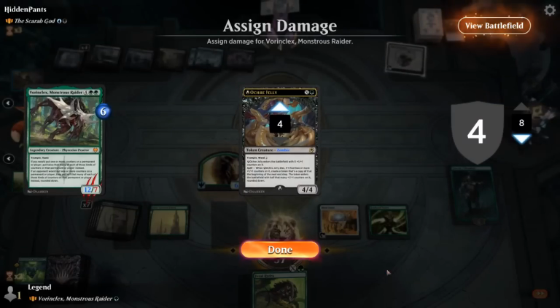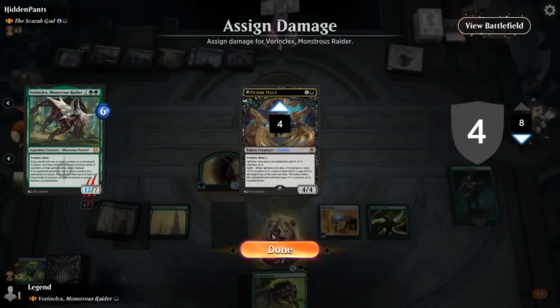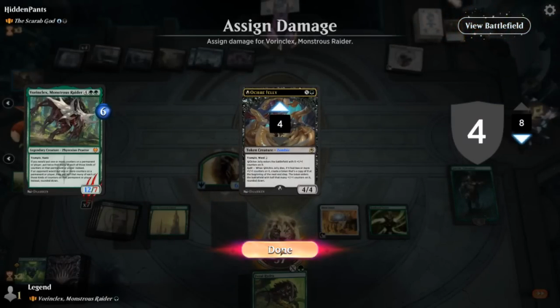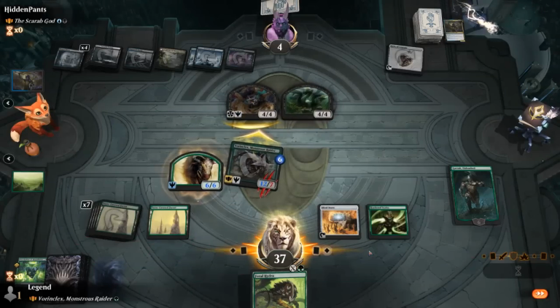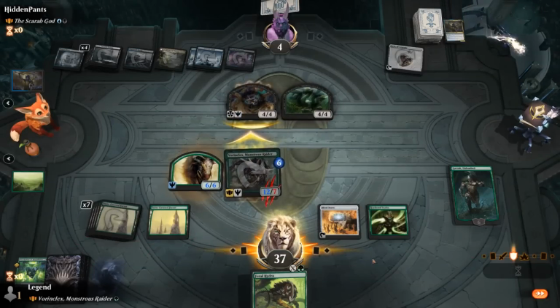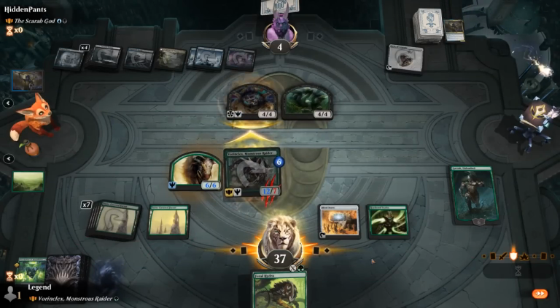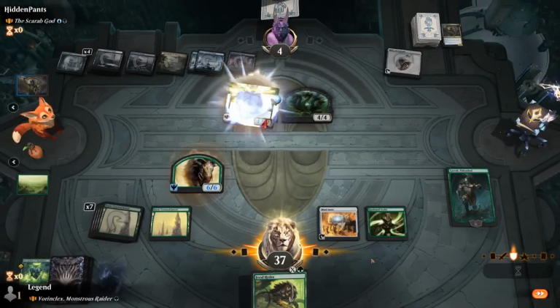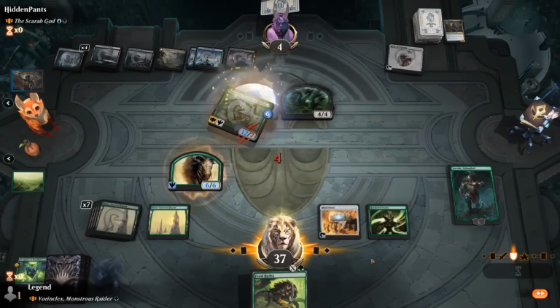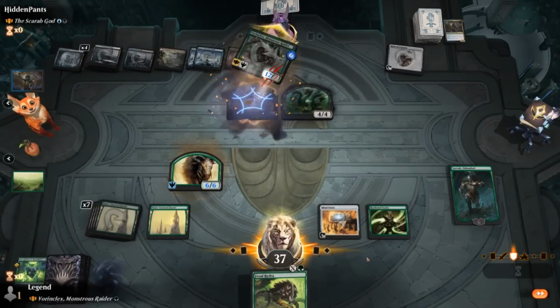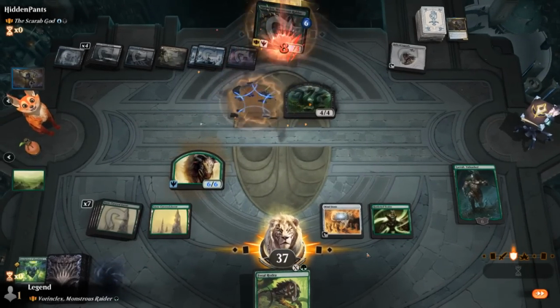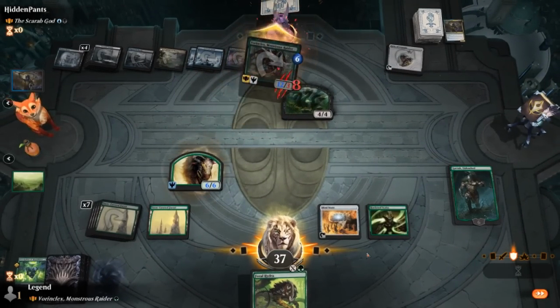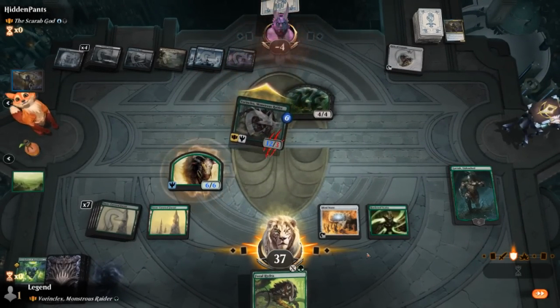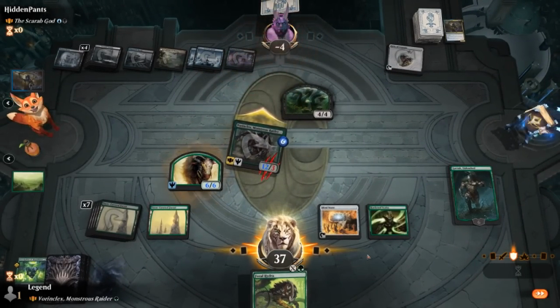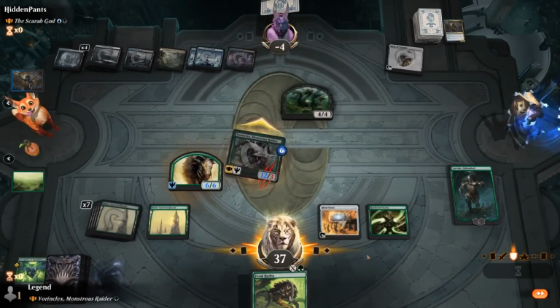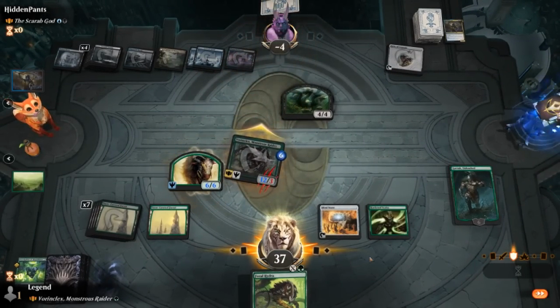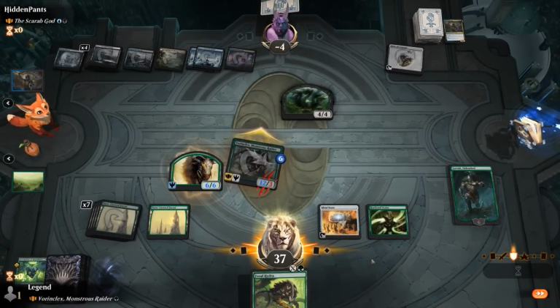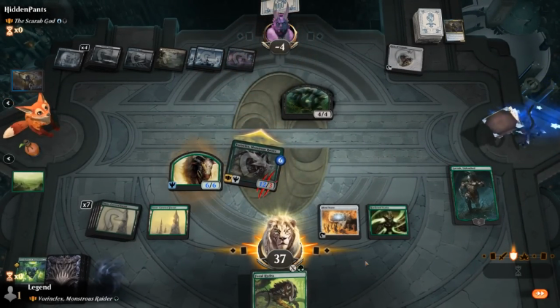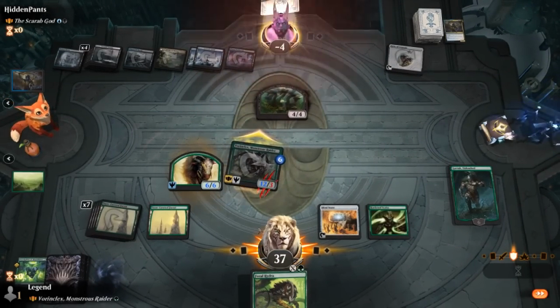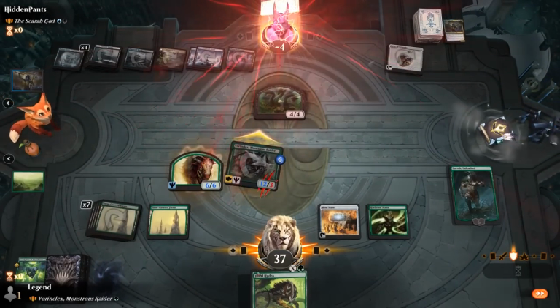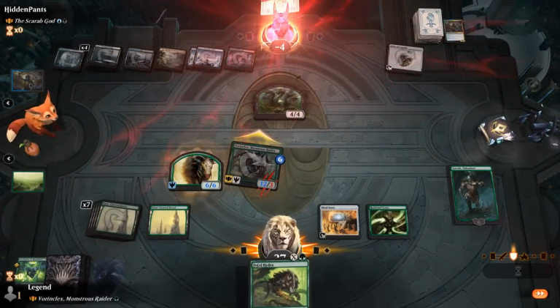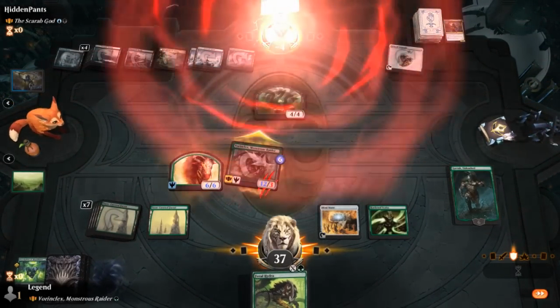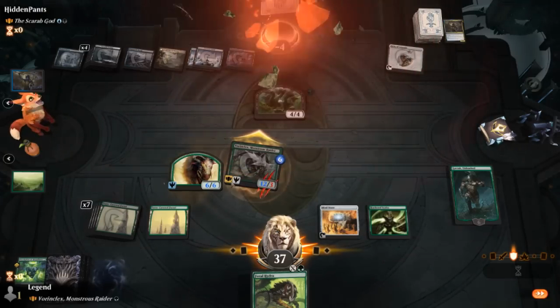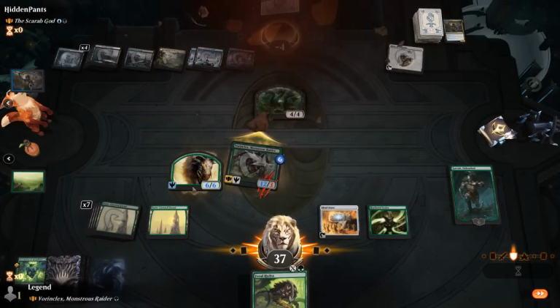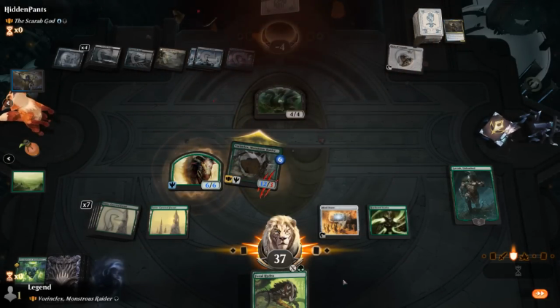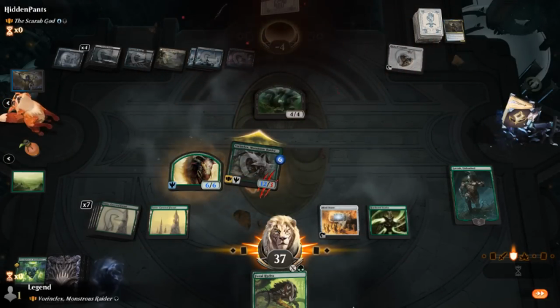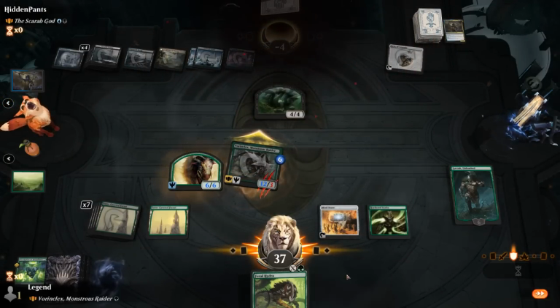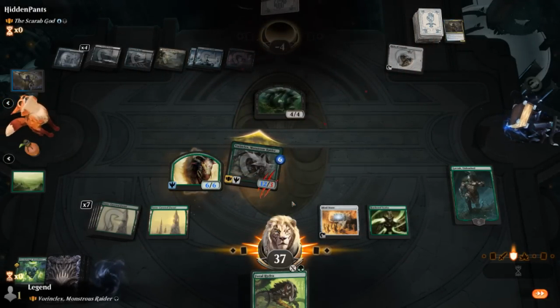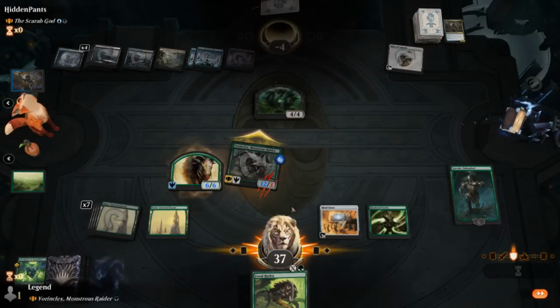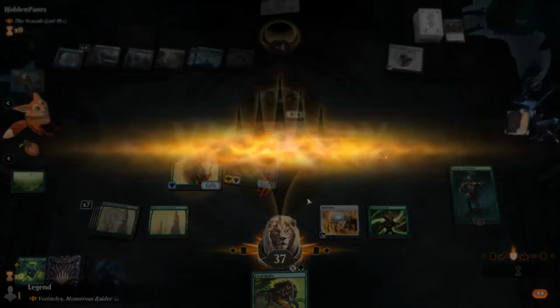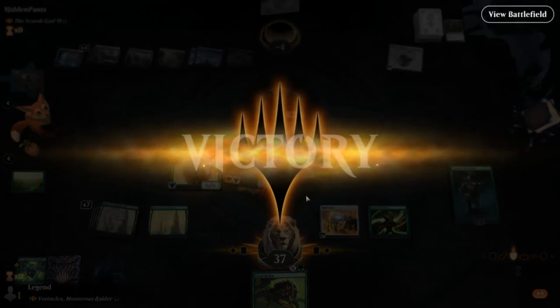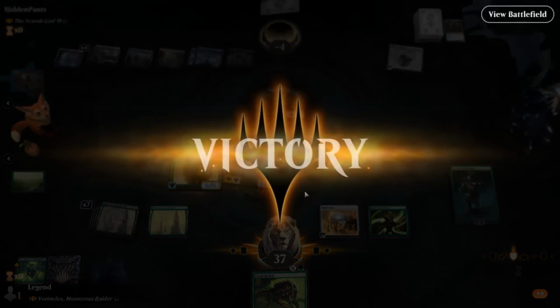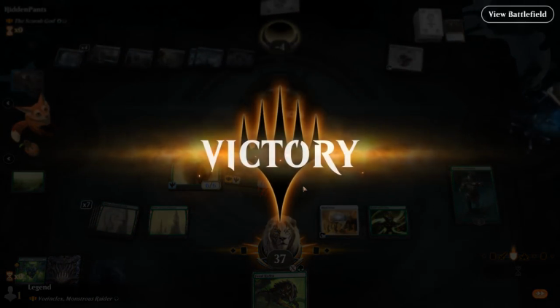Oh no, dark ritual — opponent can activate Scarab God one last time but that's not going to save them. Close game — was lucky to draw the lands when we needed them to replay Vorinclex. On to the next one.